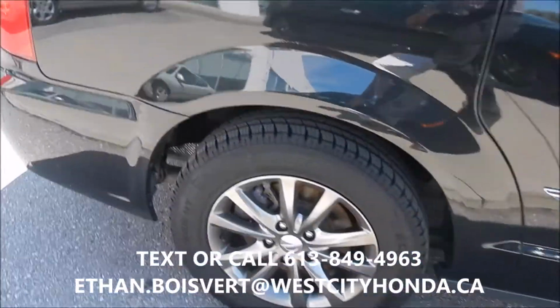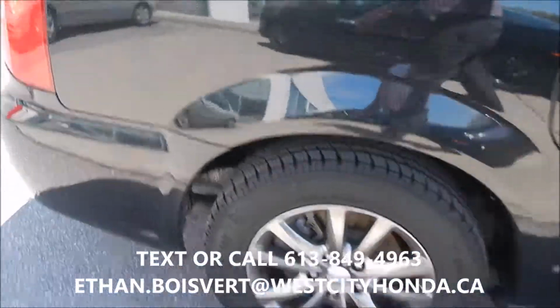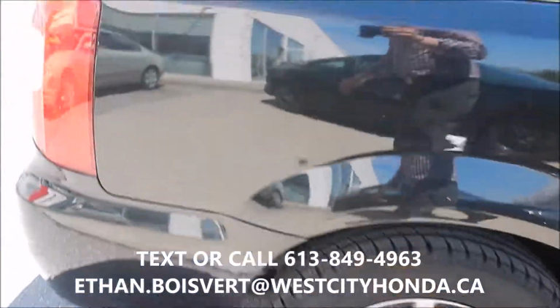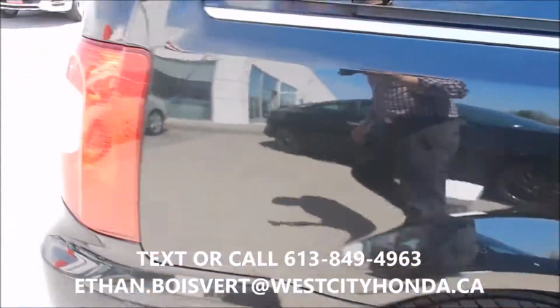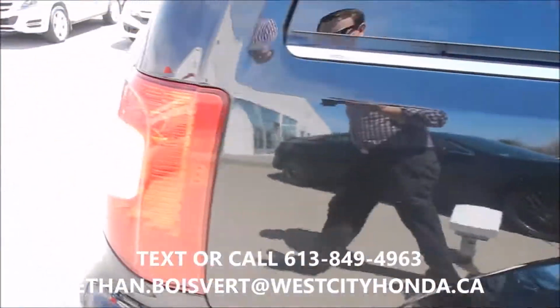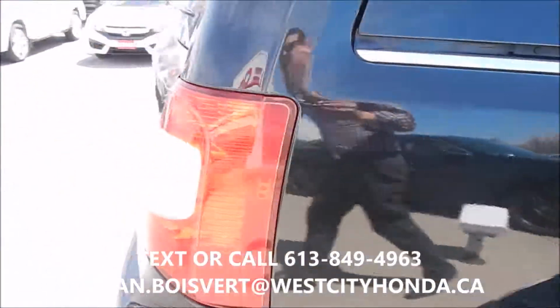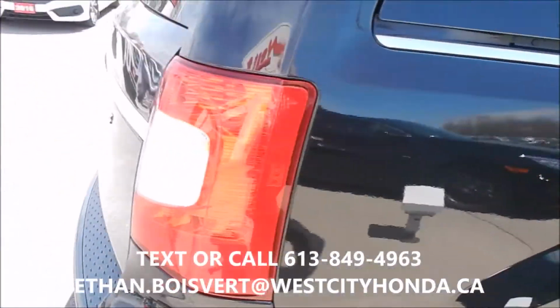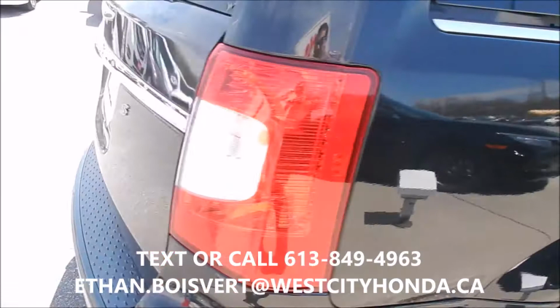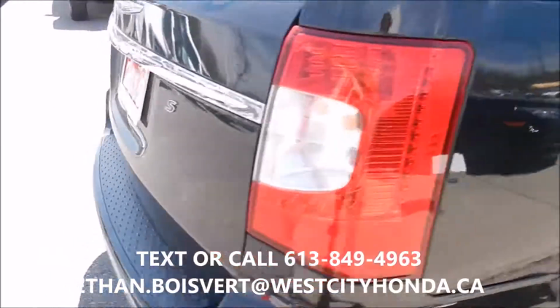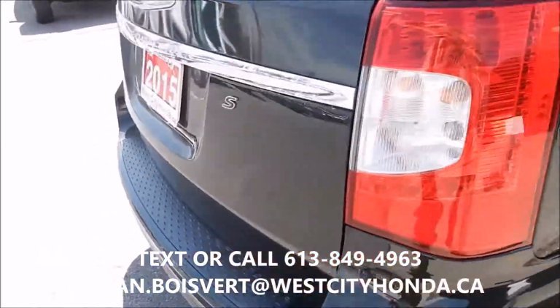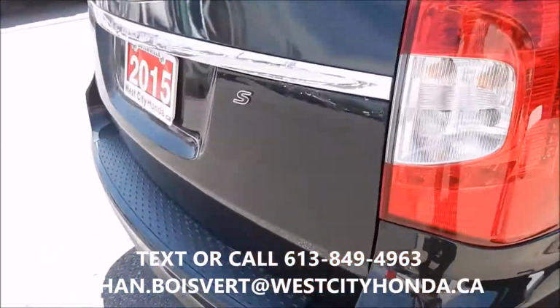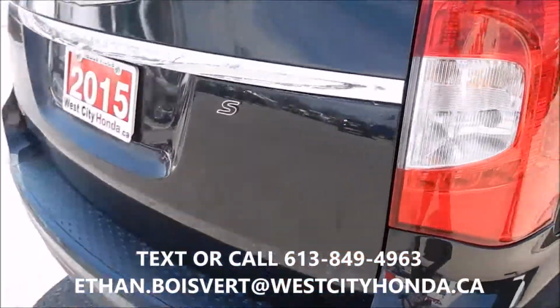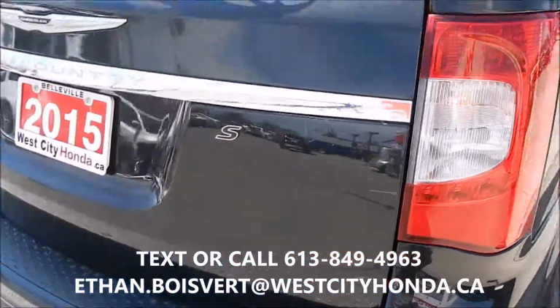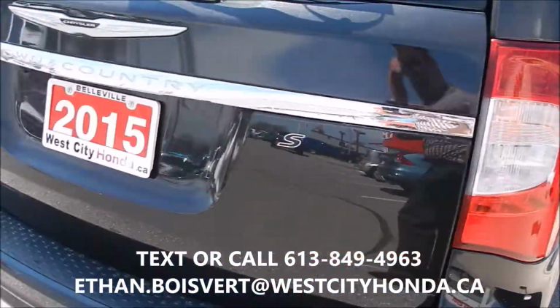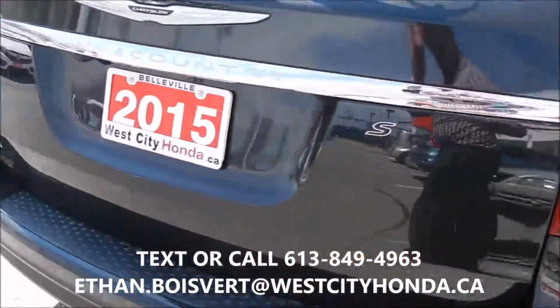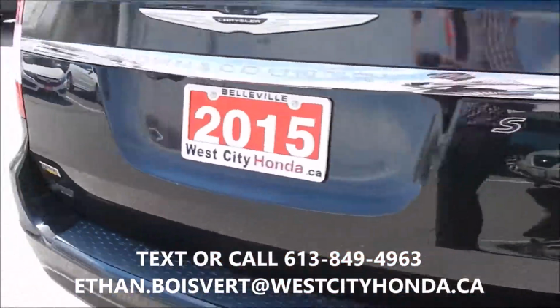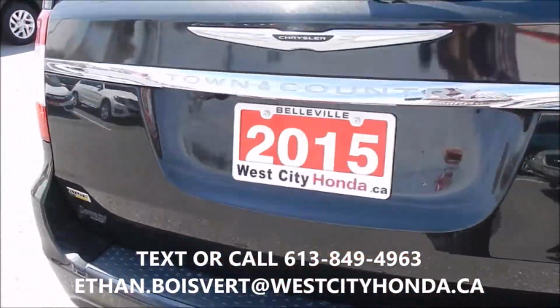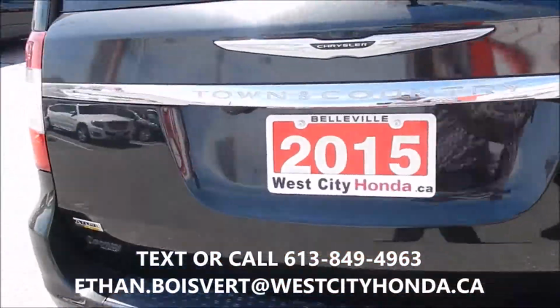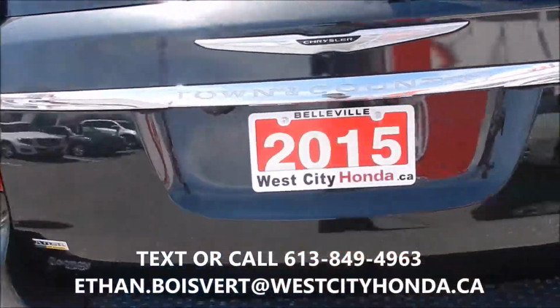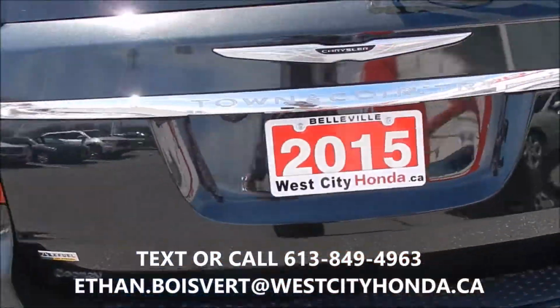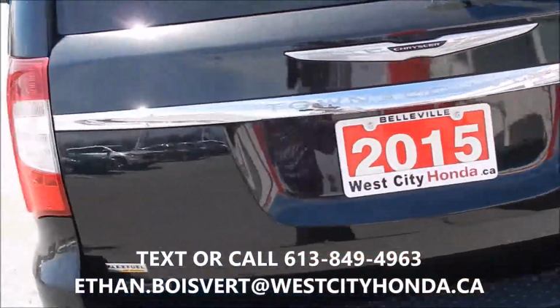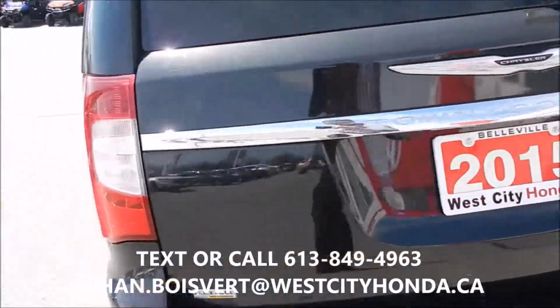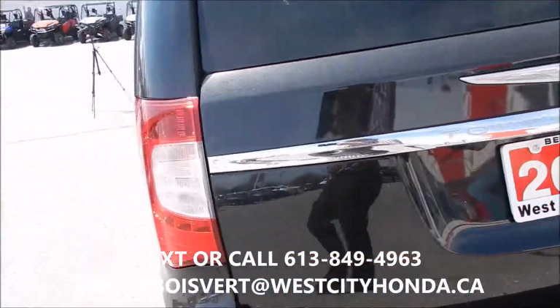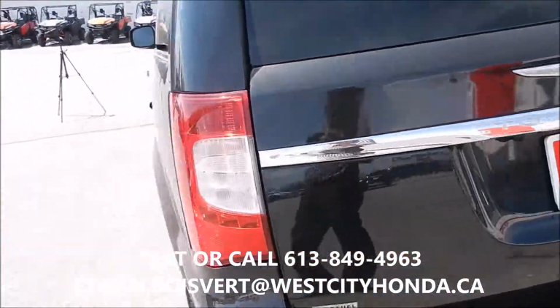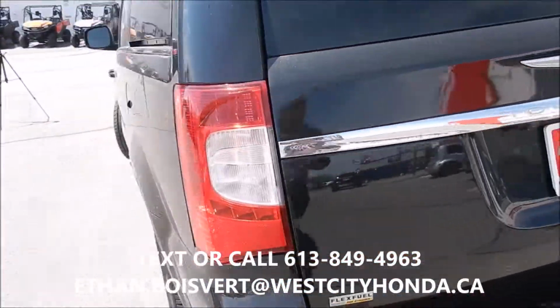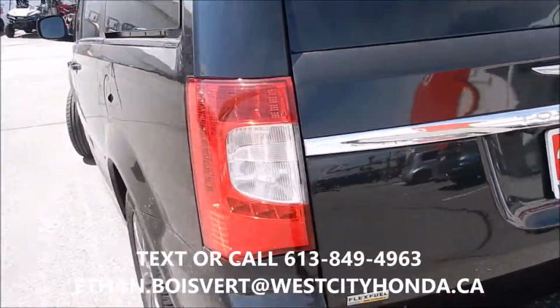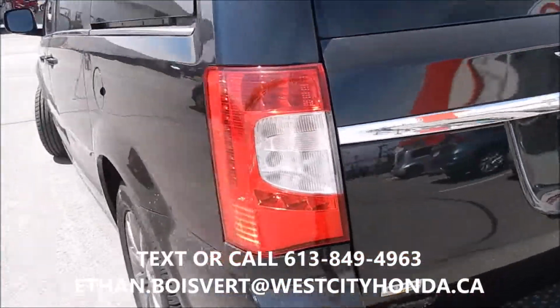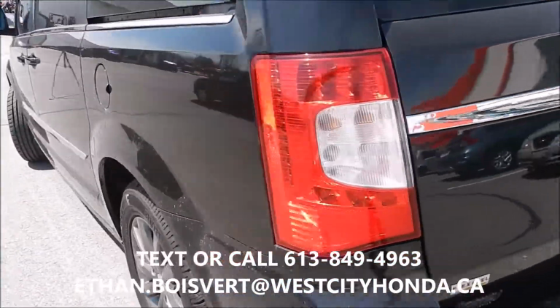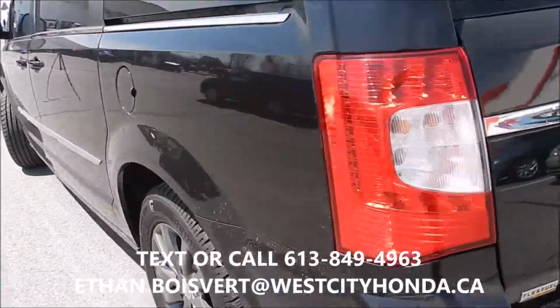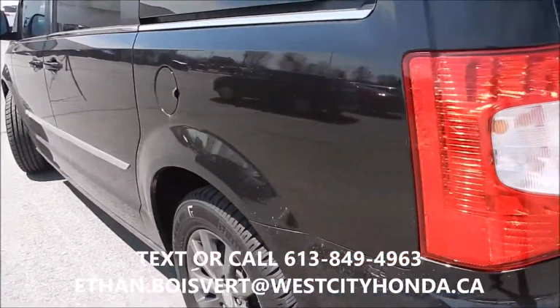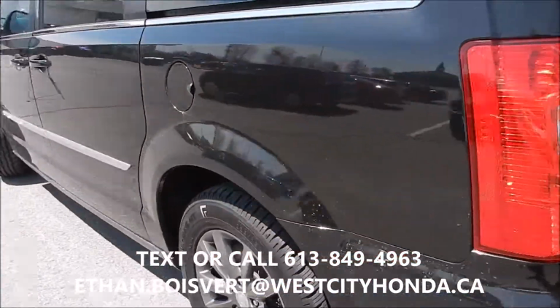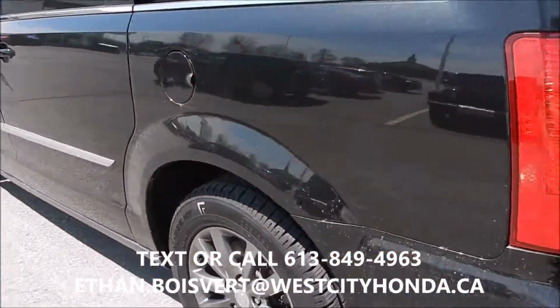Very nice rims on it. Black exterior. Backup camera.